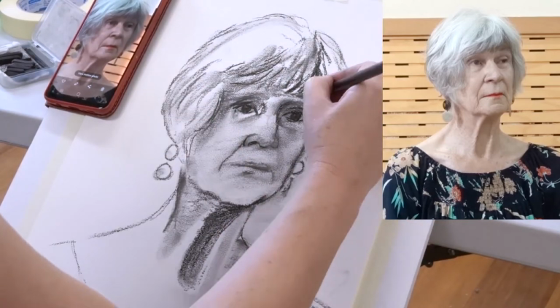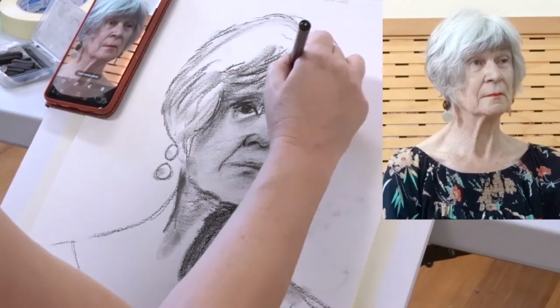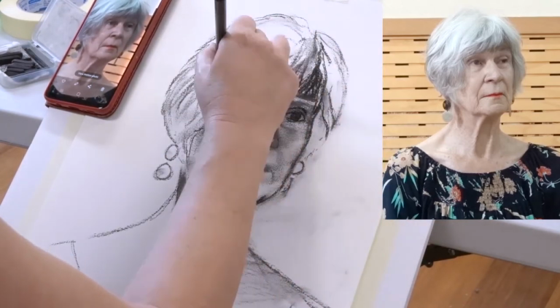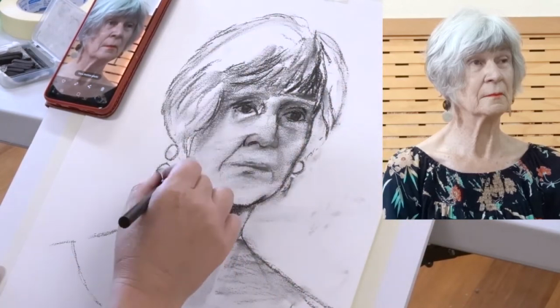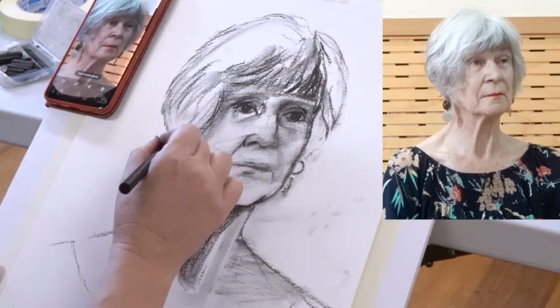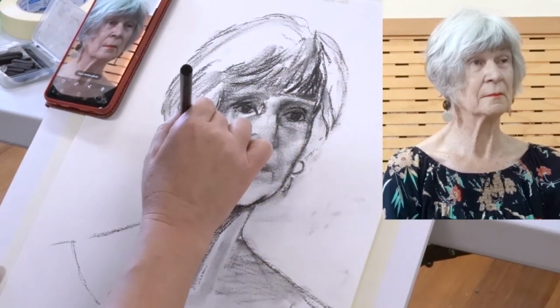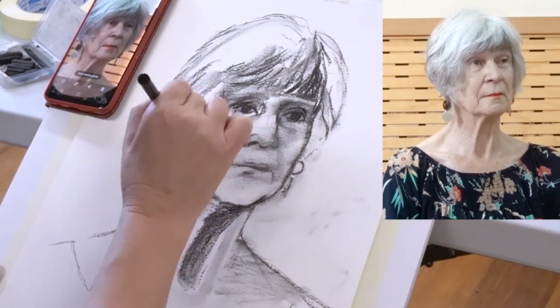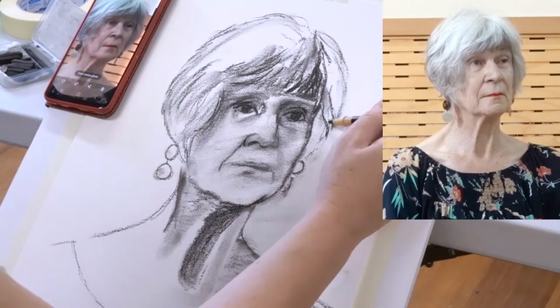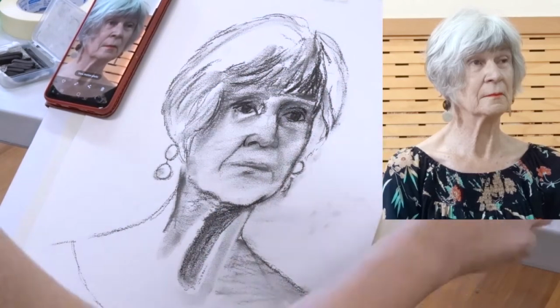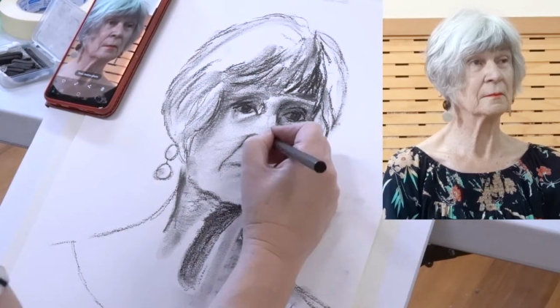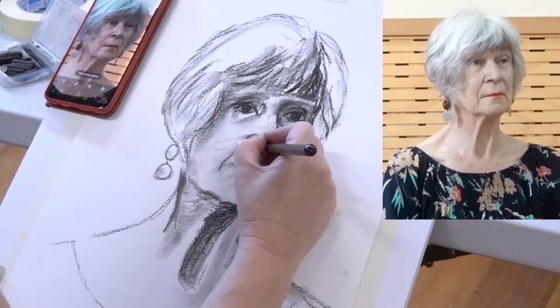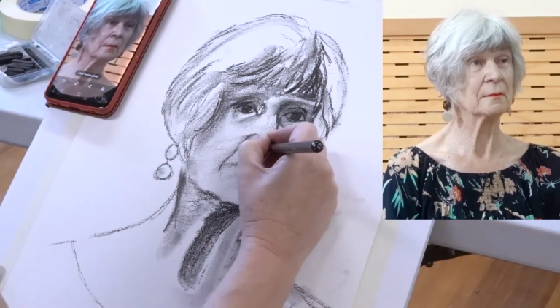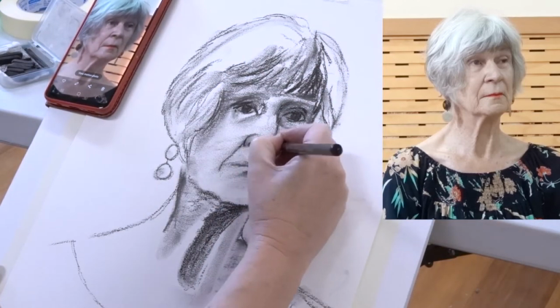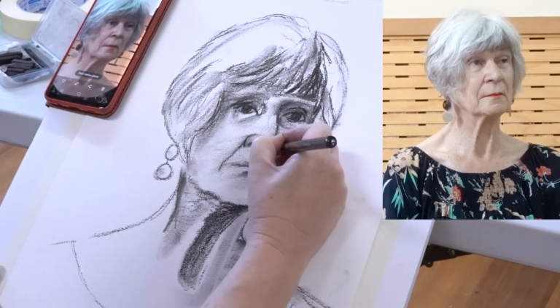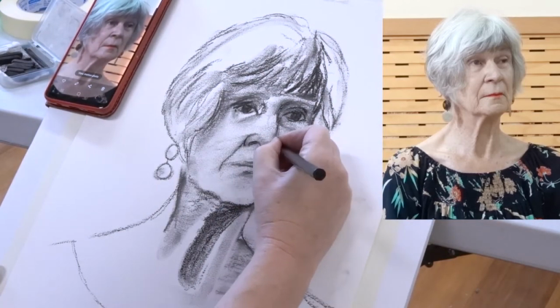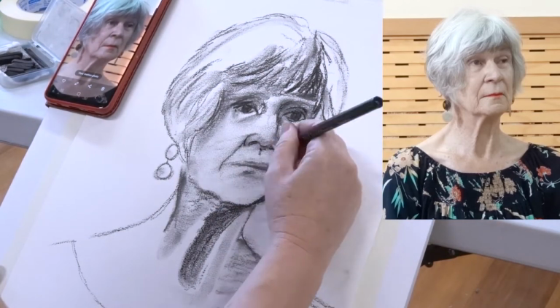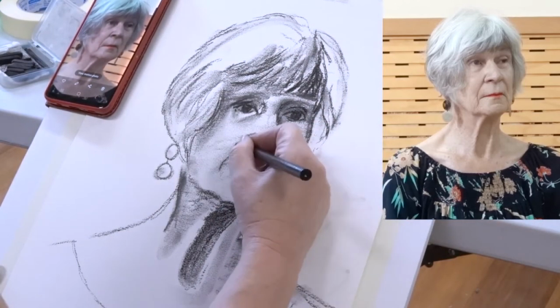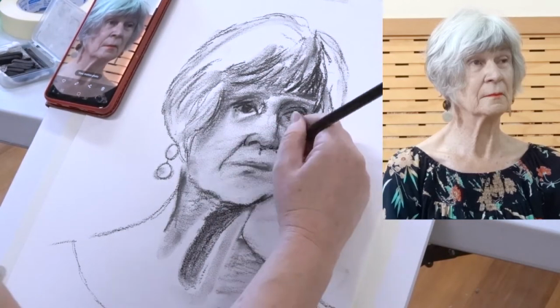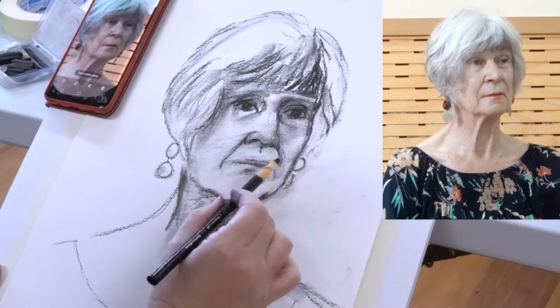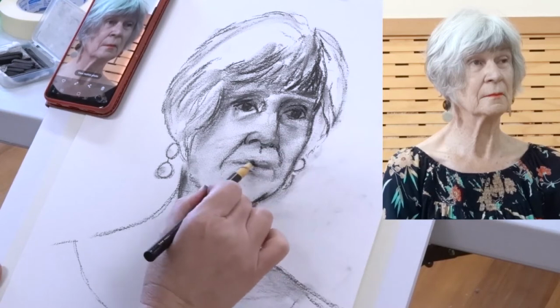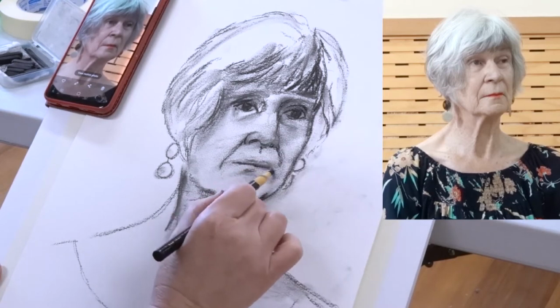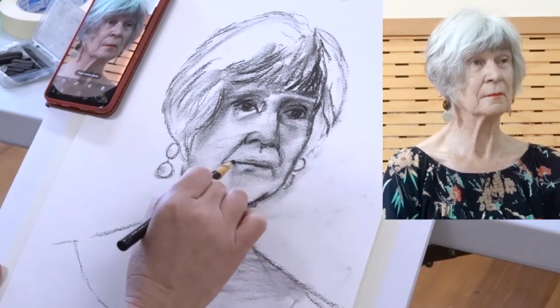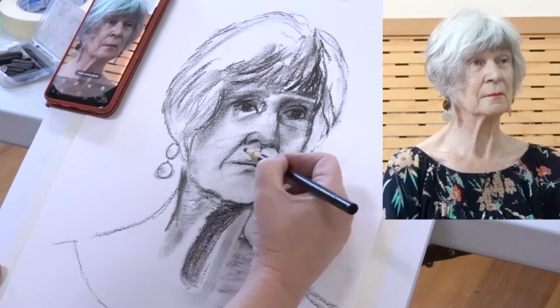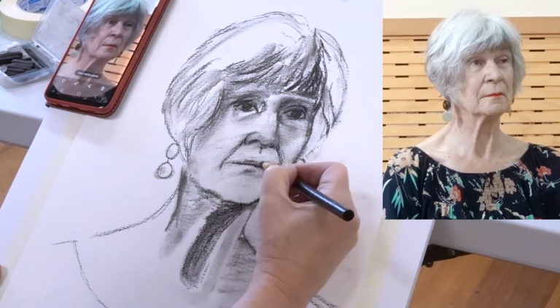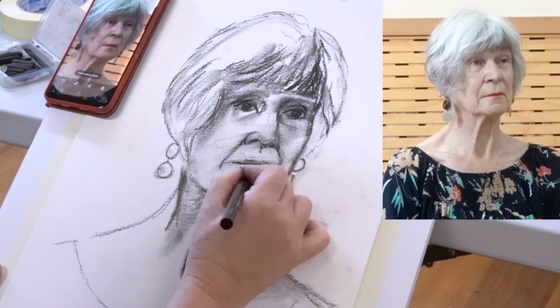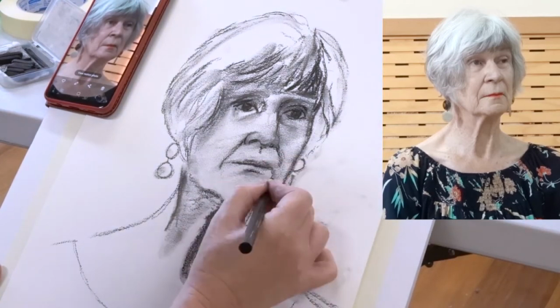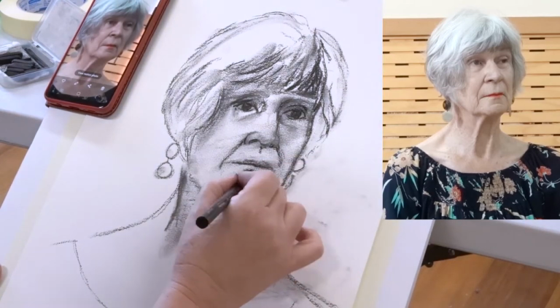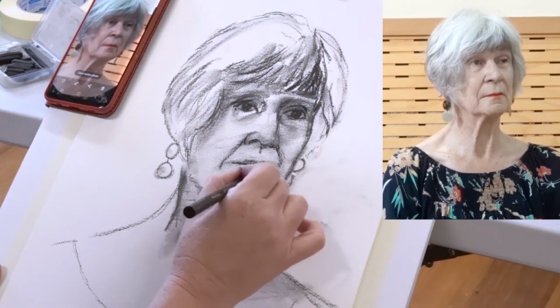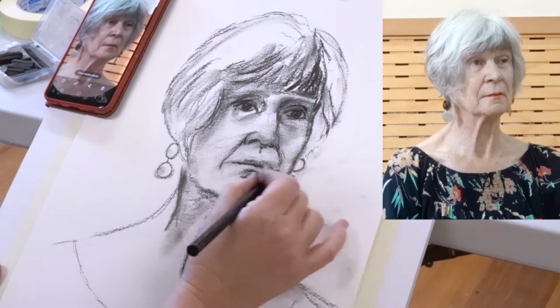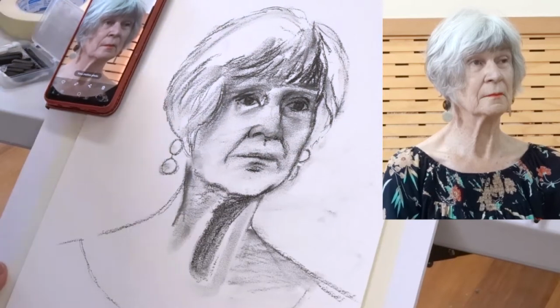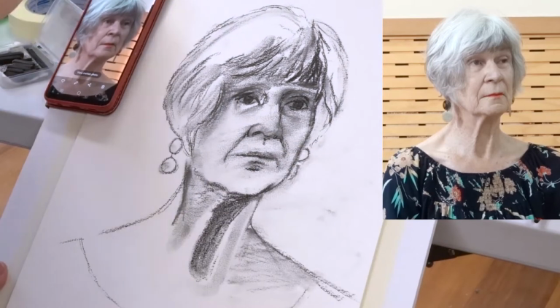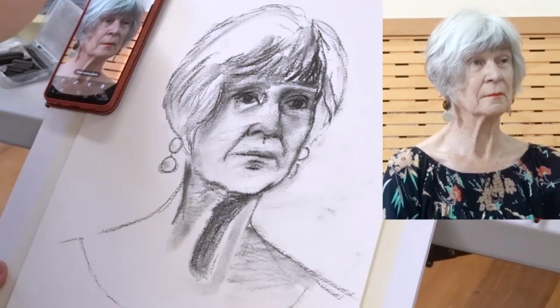Now I'm using compressed charcoal, which is darker and less smudgeable.